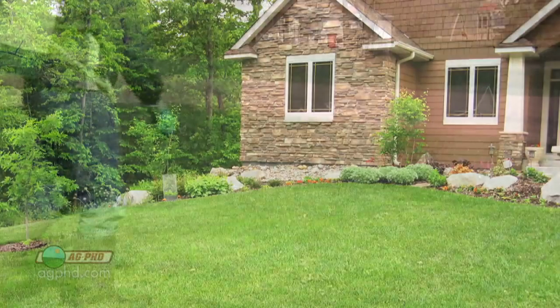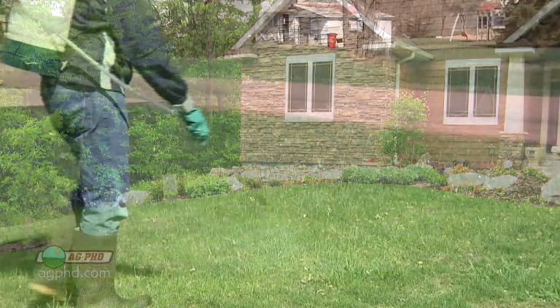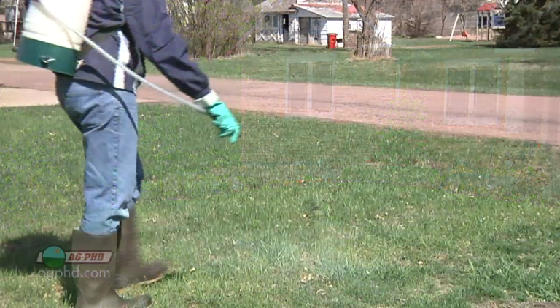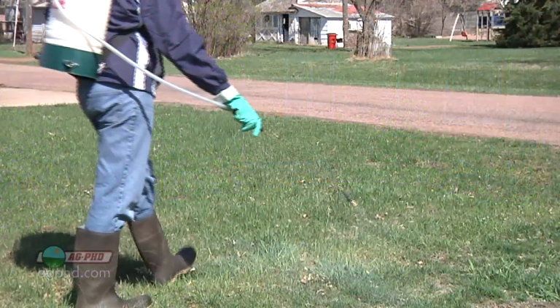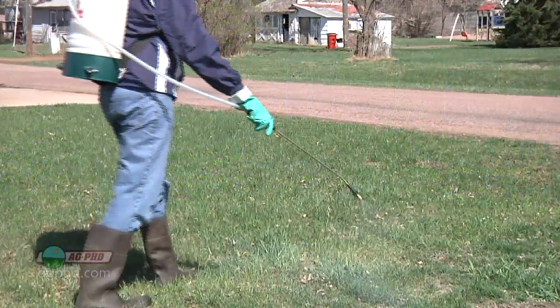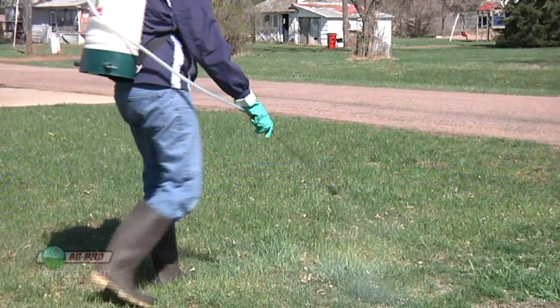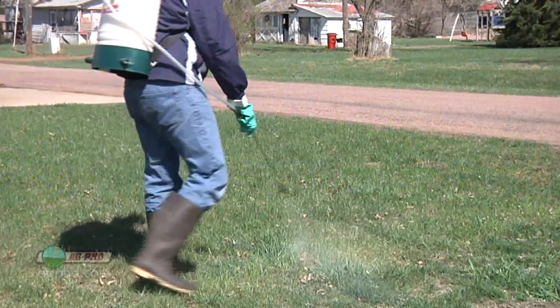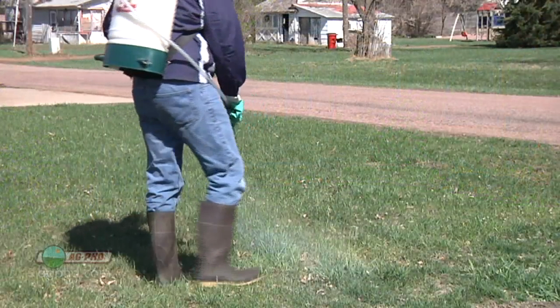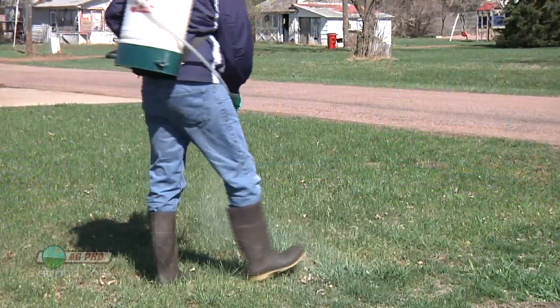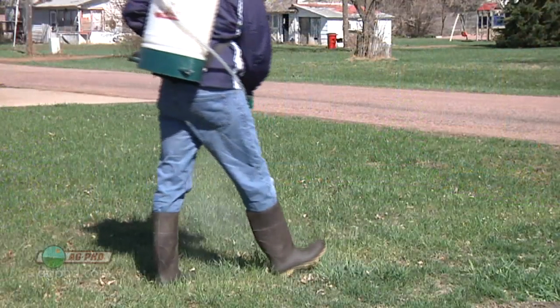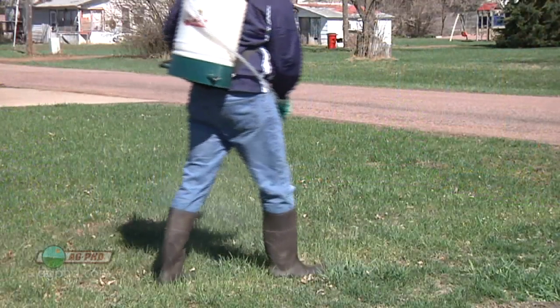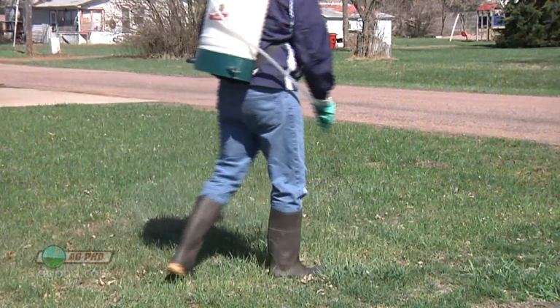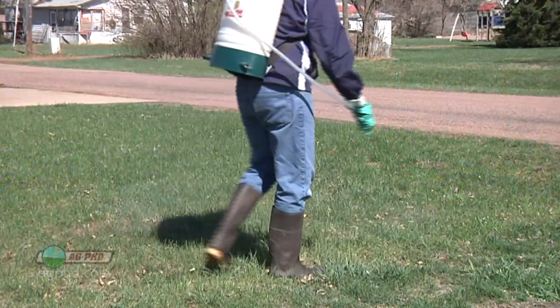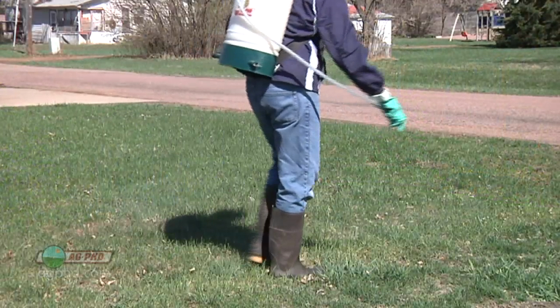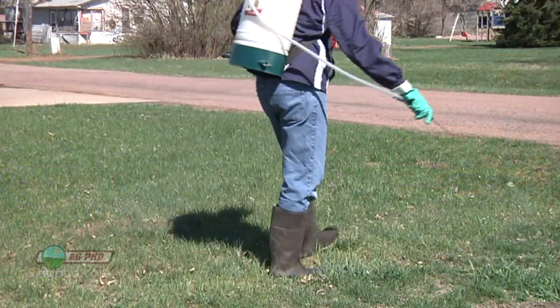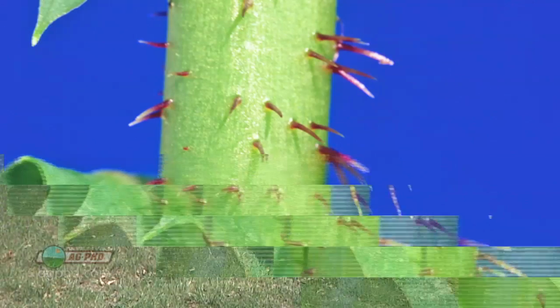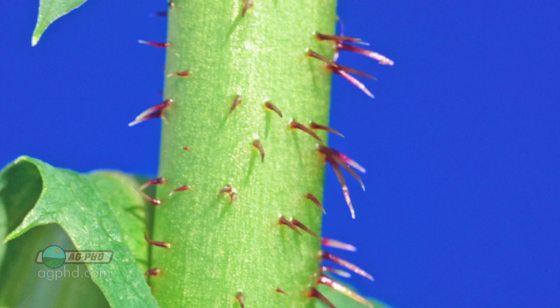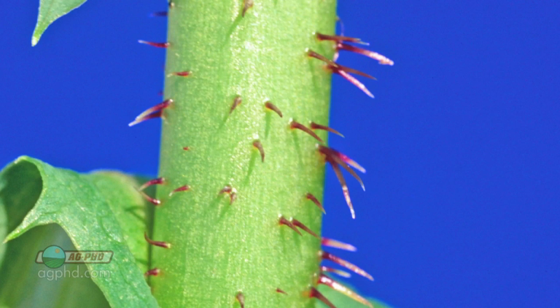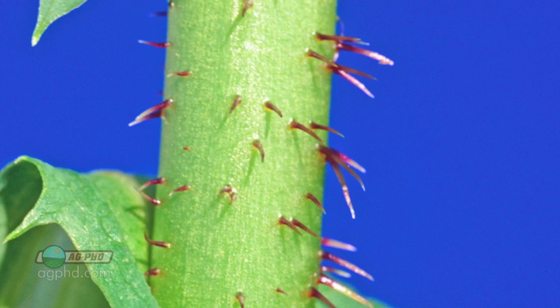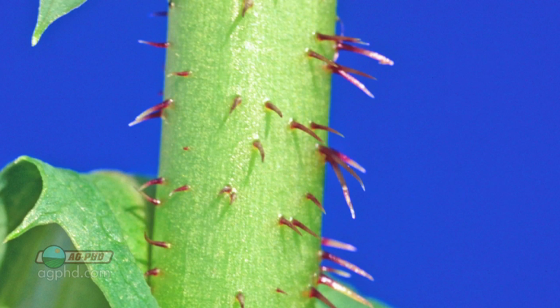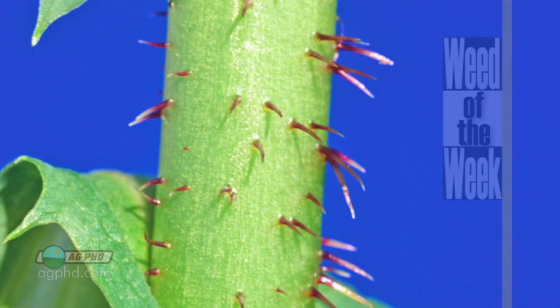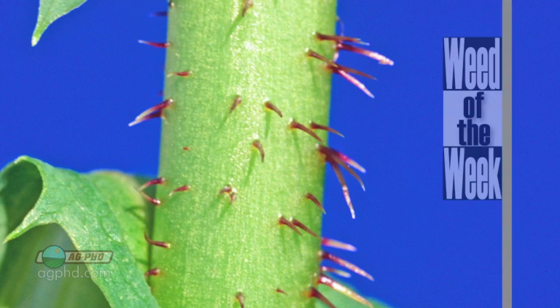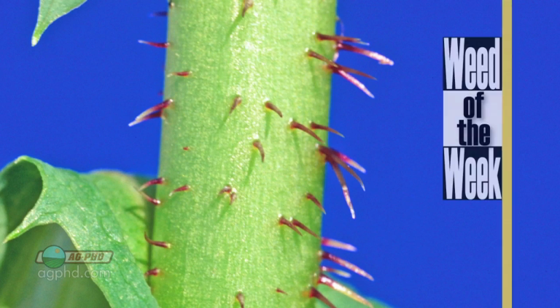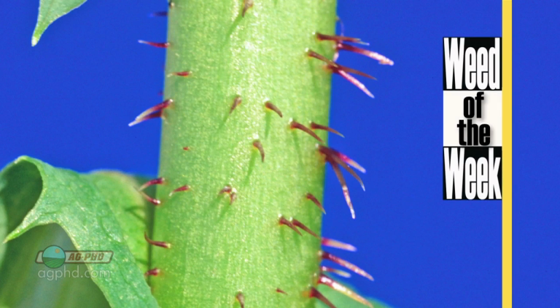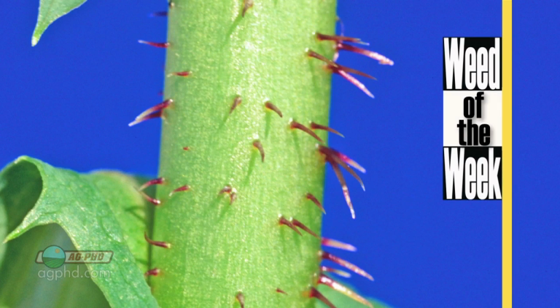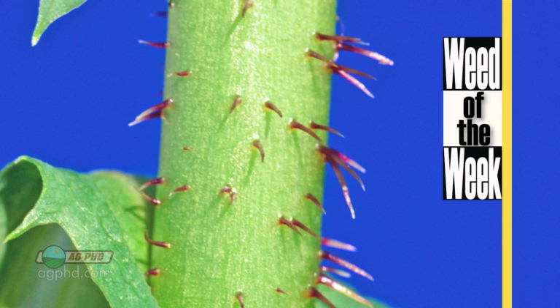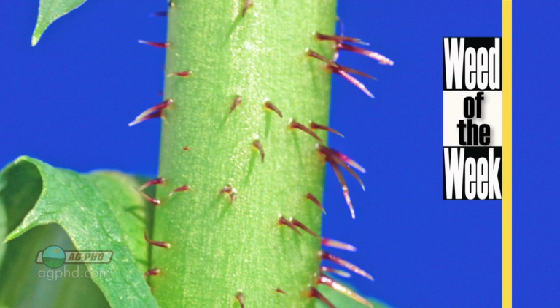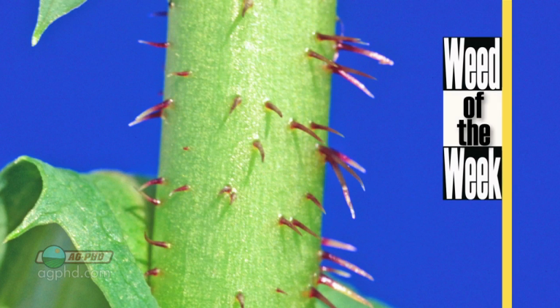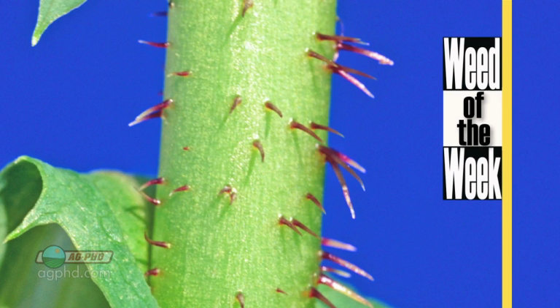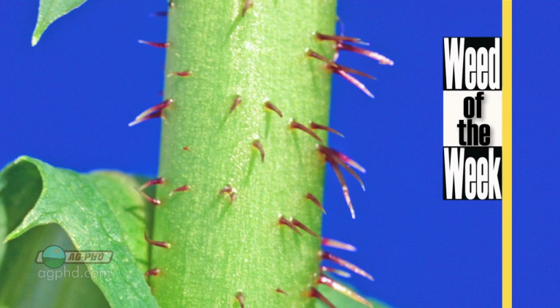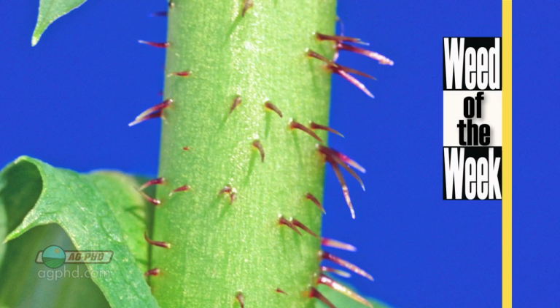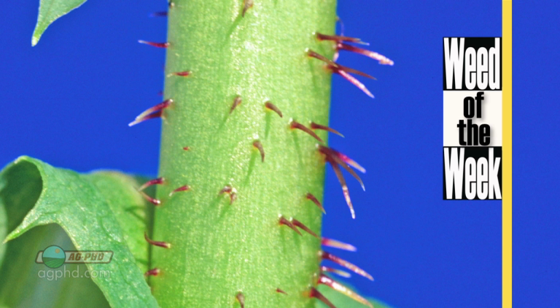It's not too difficult to clean up weeds in your yard, but what if you had our Weed of the Week? Can you identify this week's weed?